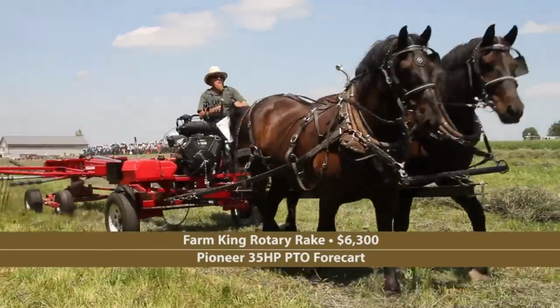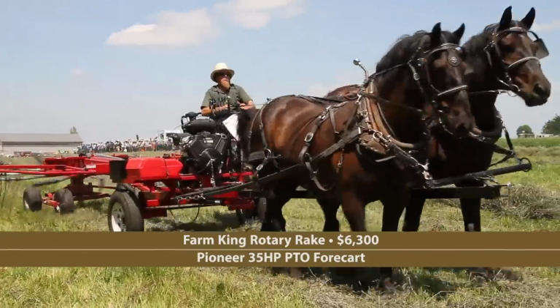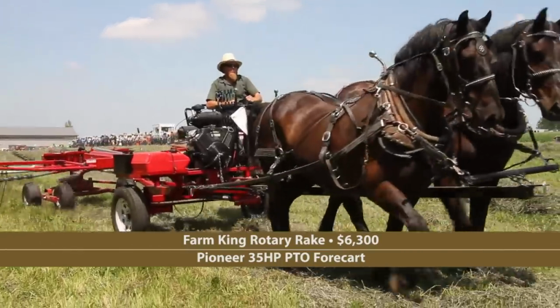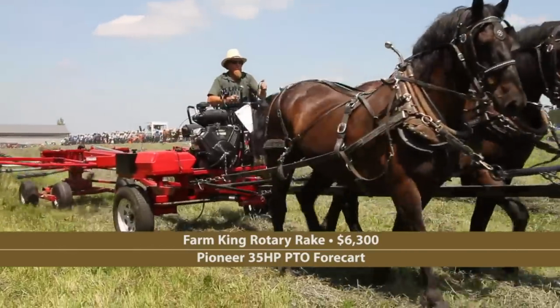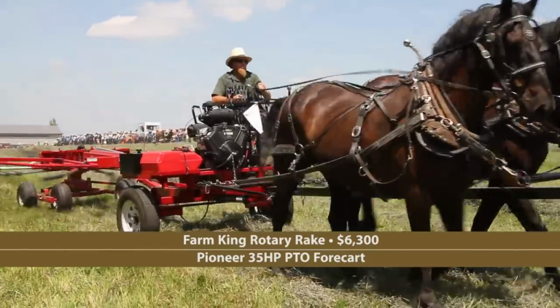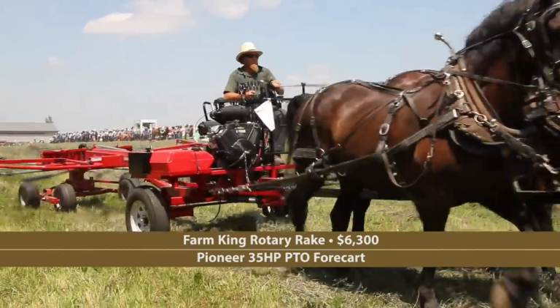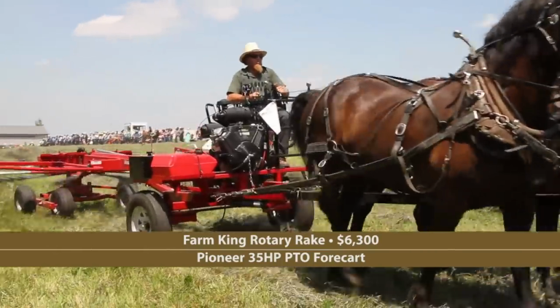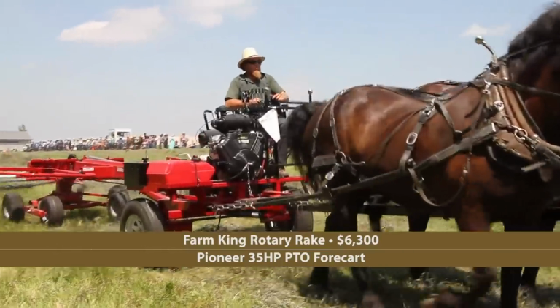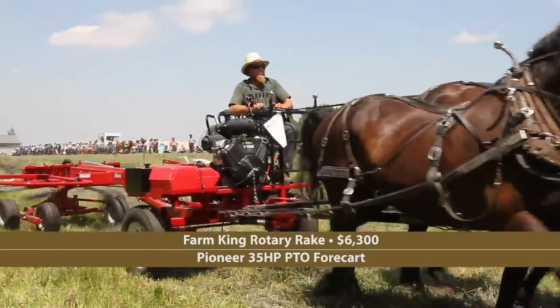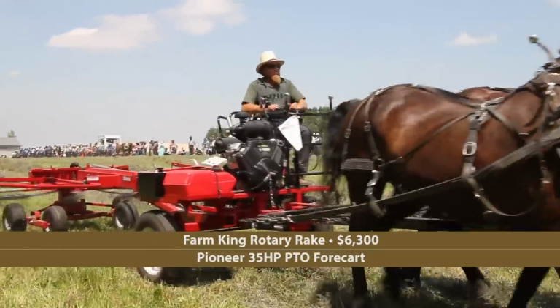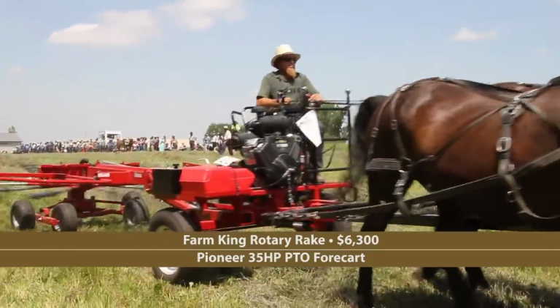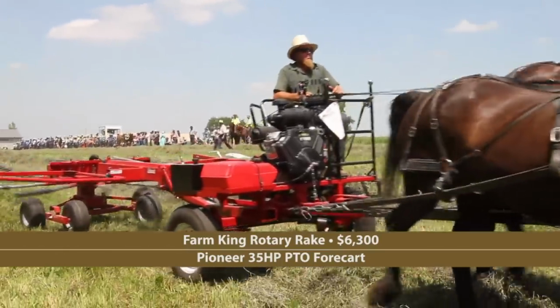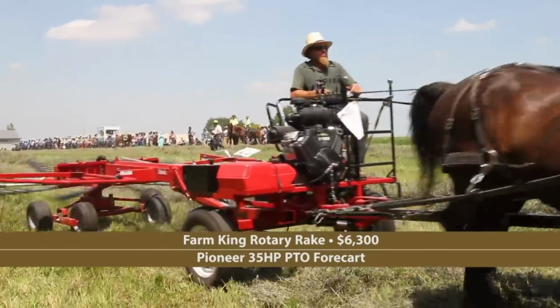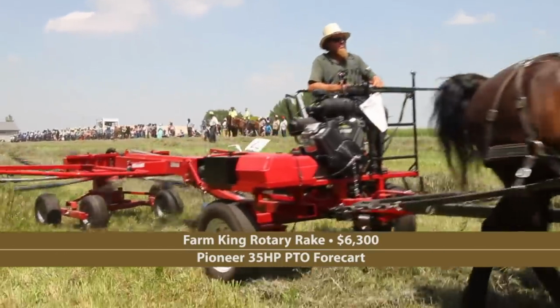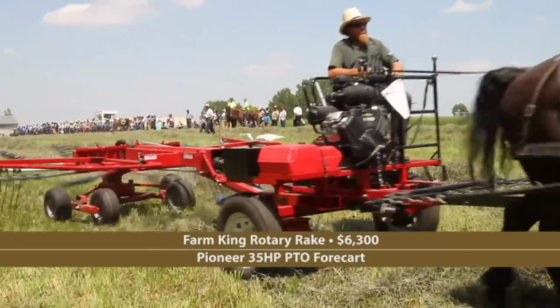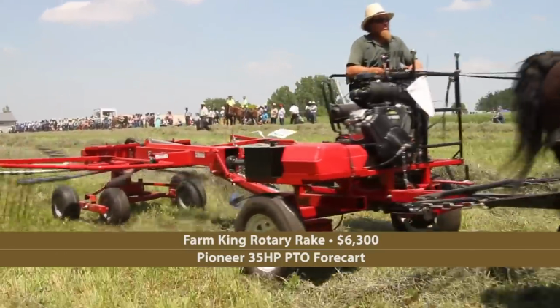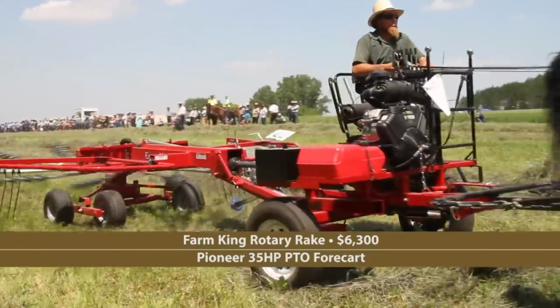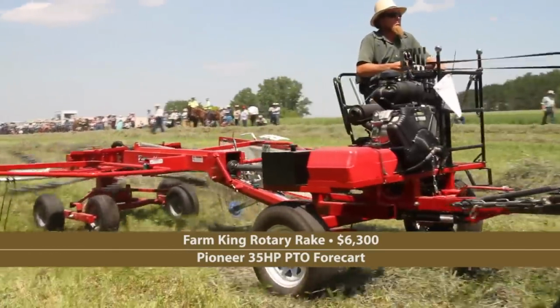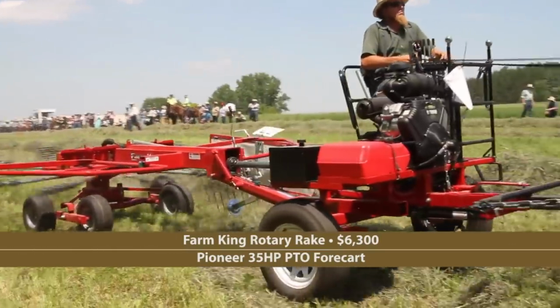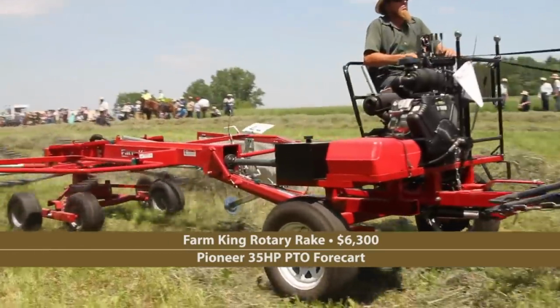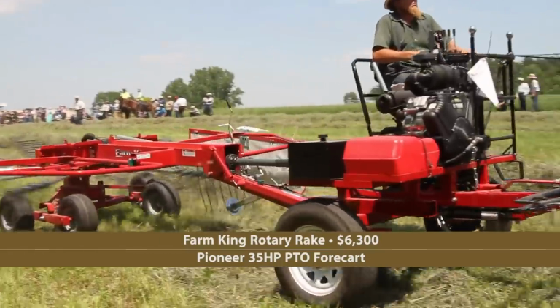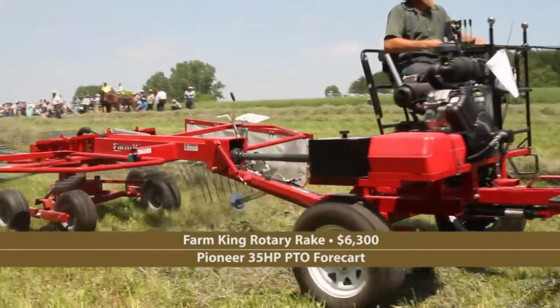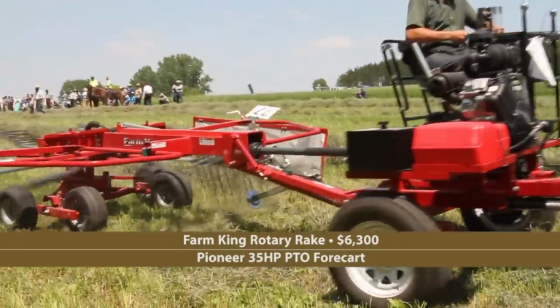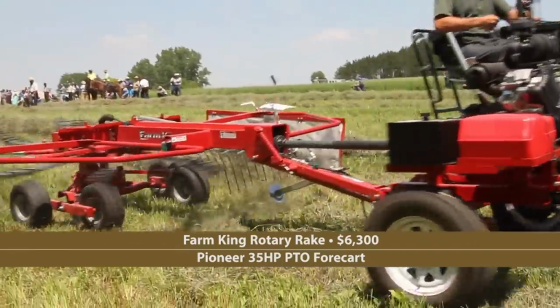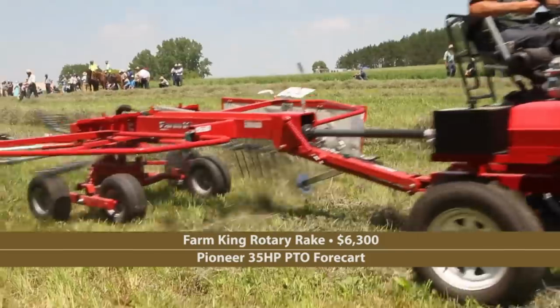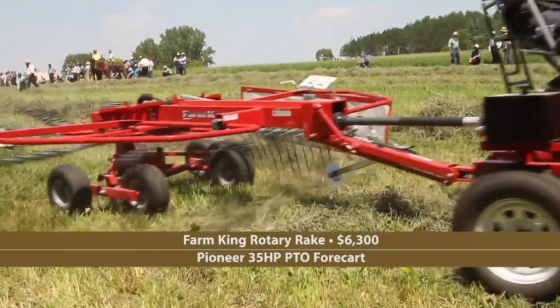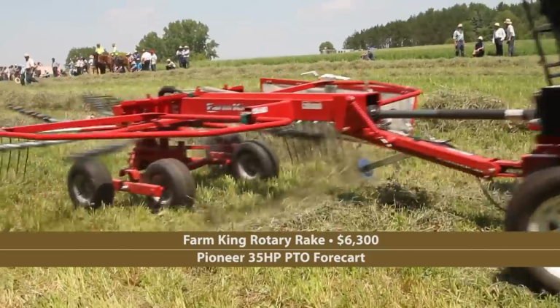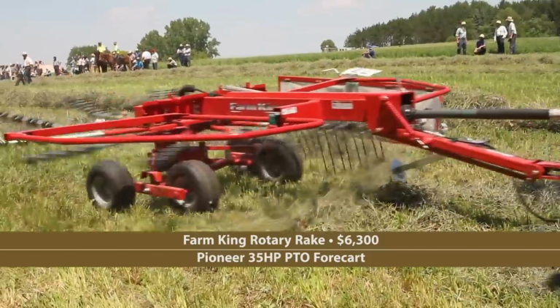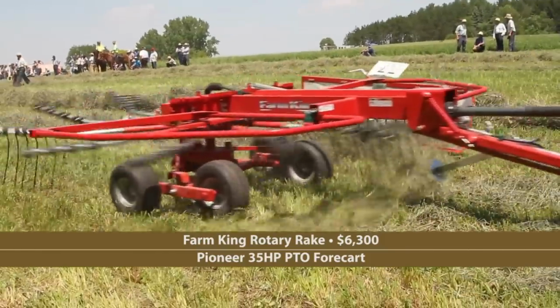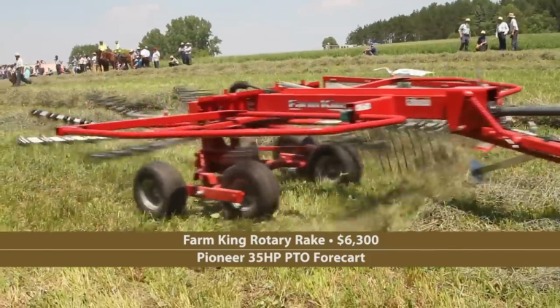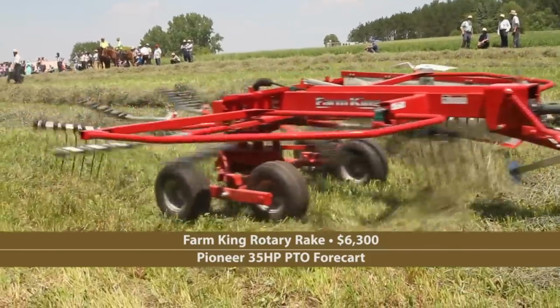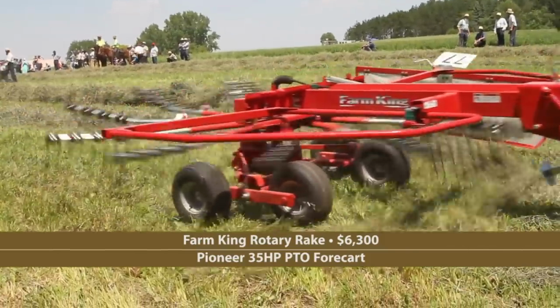Pioneer's PTO cart also powered this Farm King rotary hay rake.